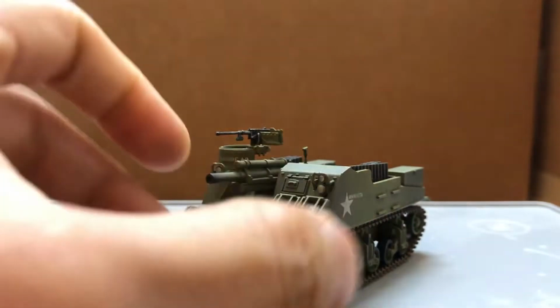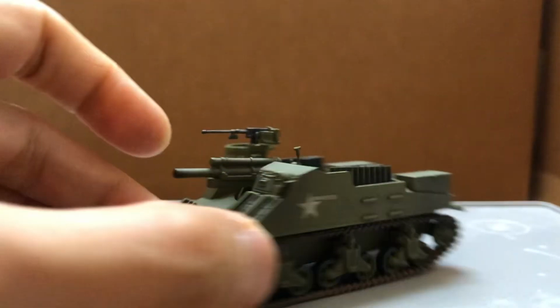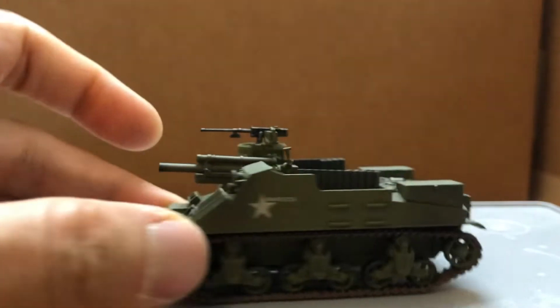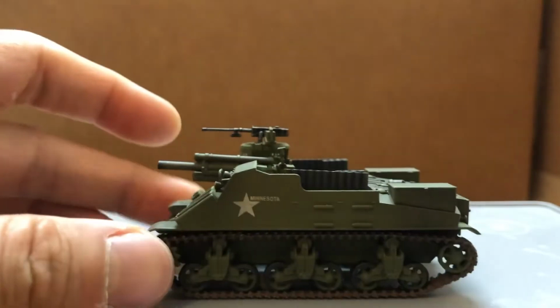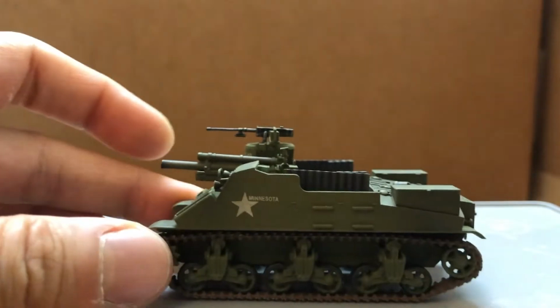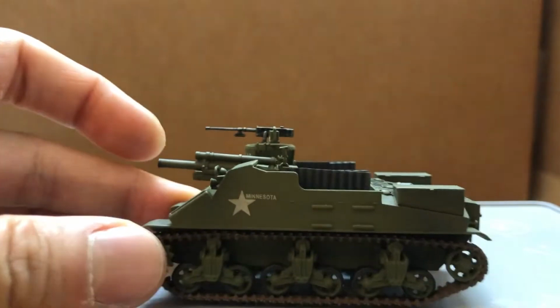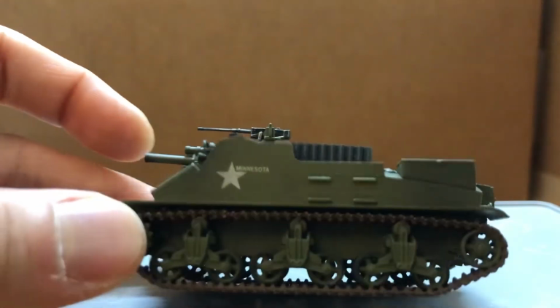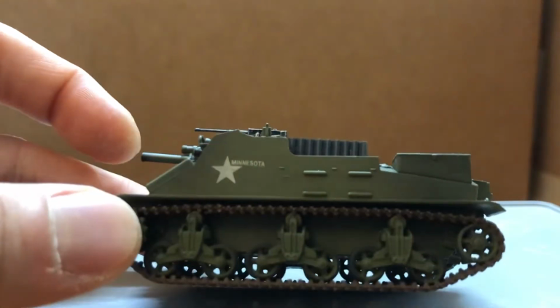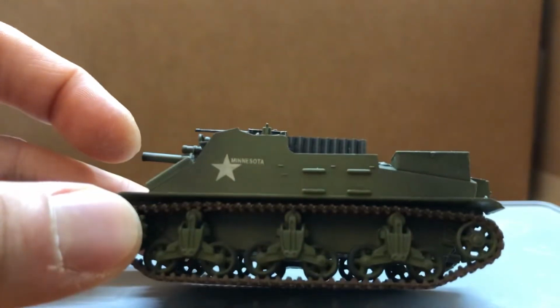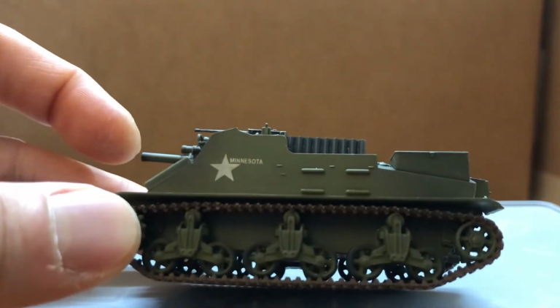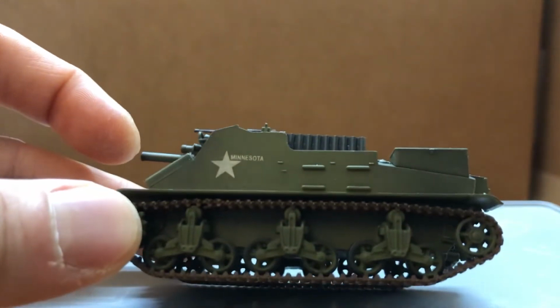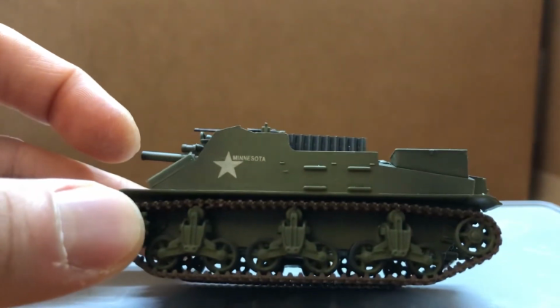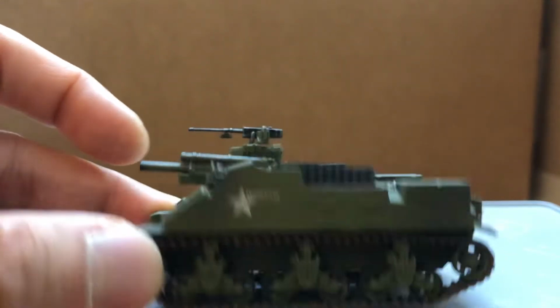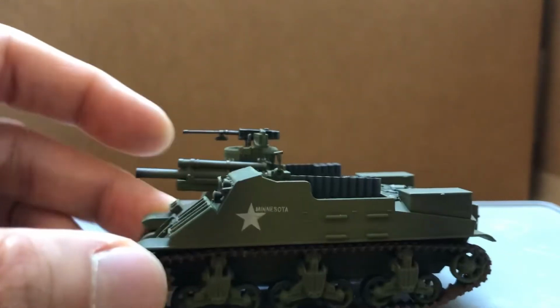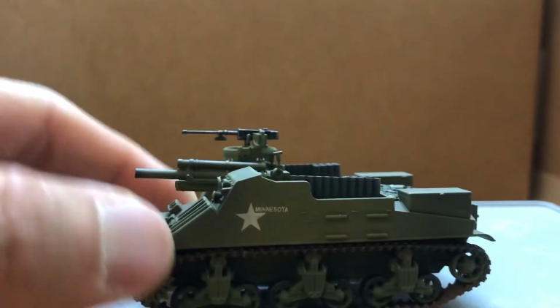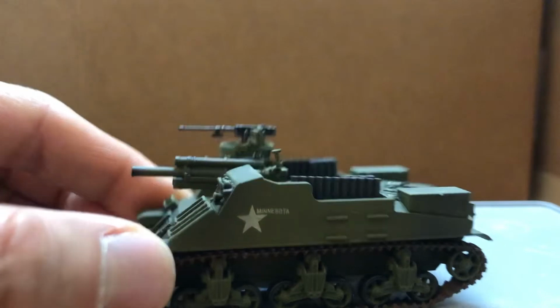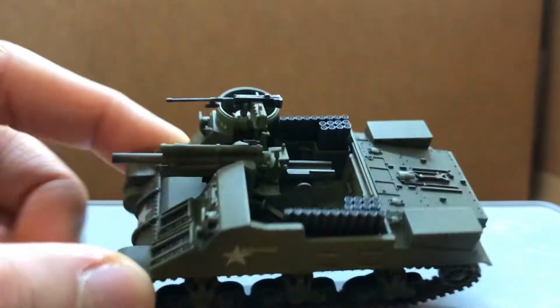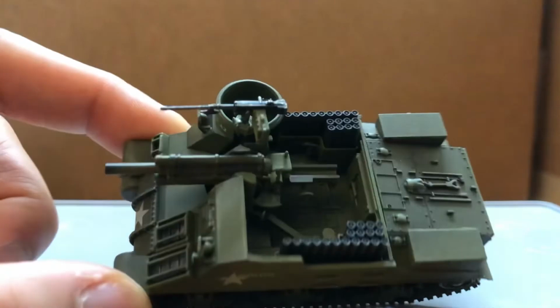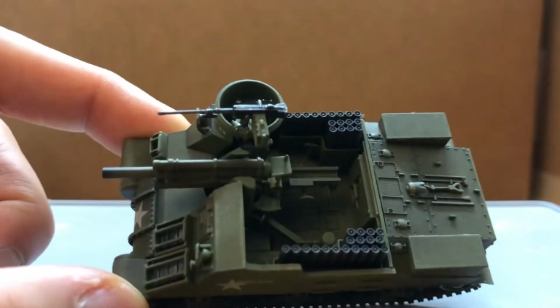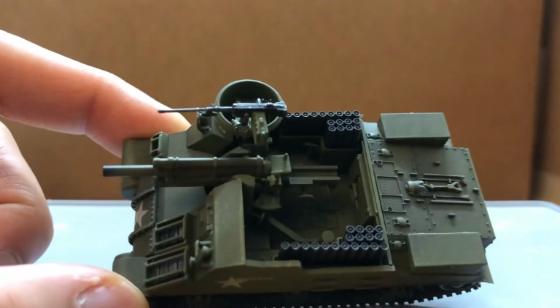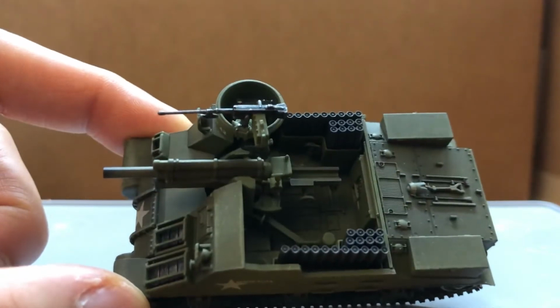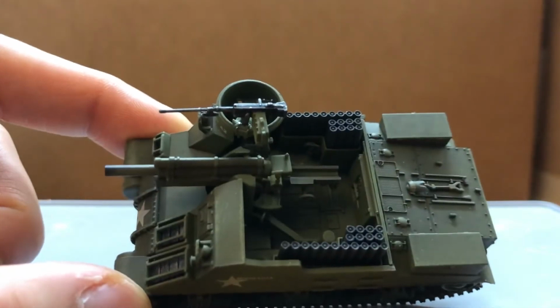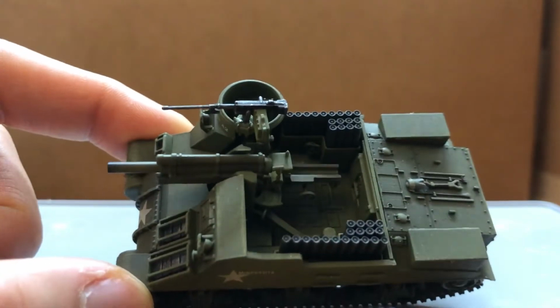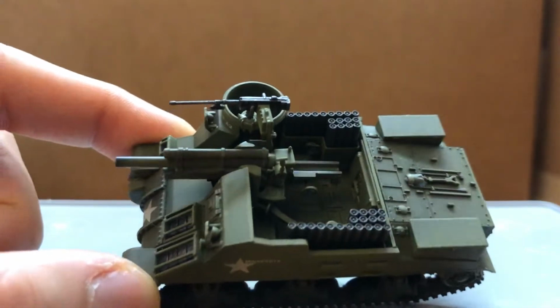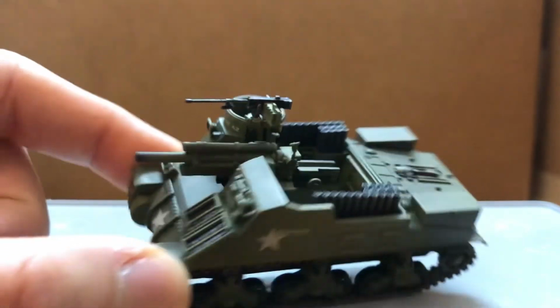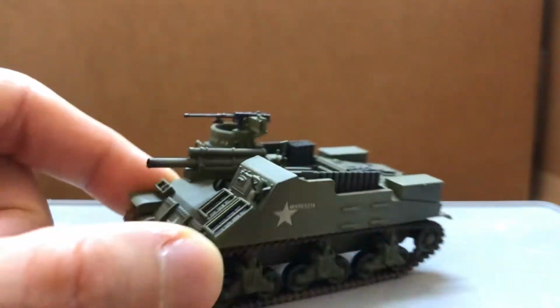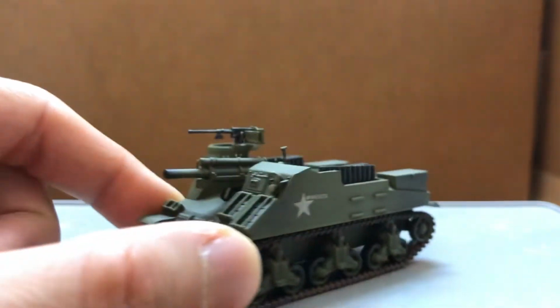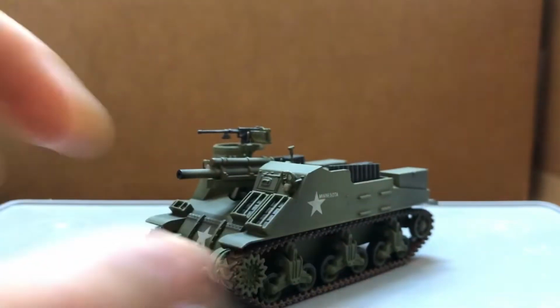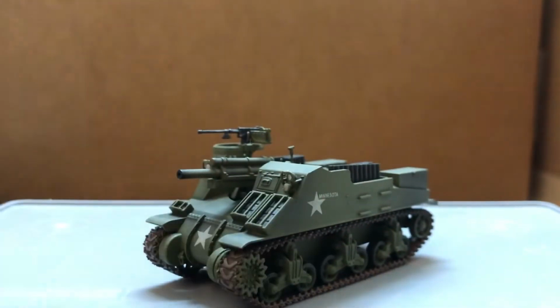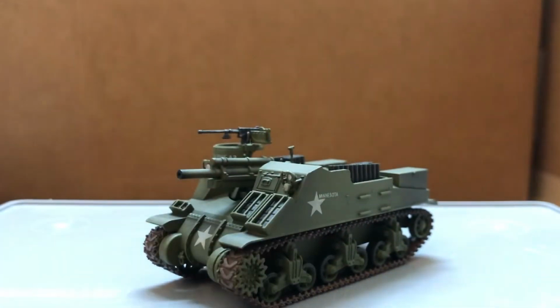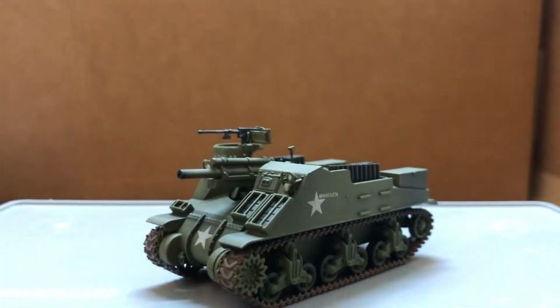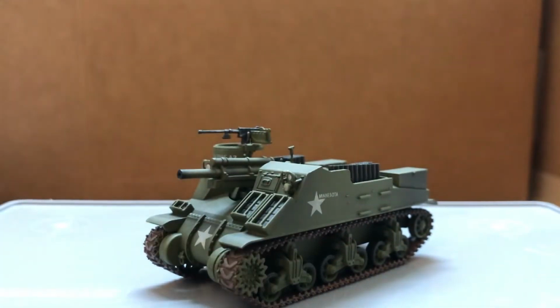But other than that, it's a pretty good display model. I just wish the main gun could elevate.